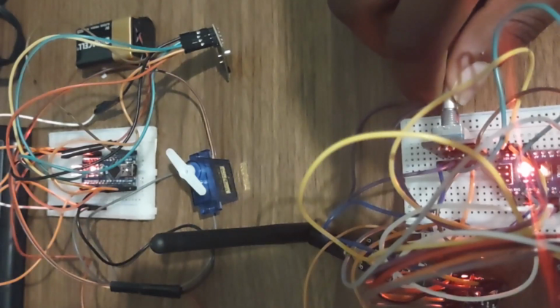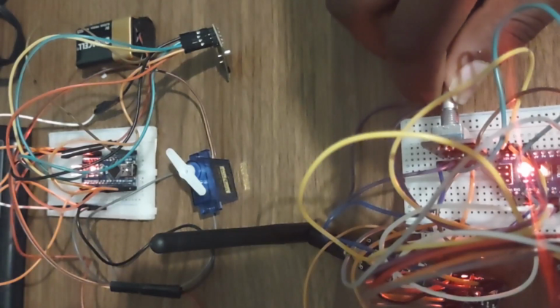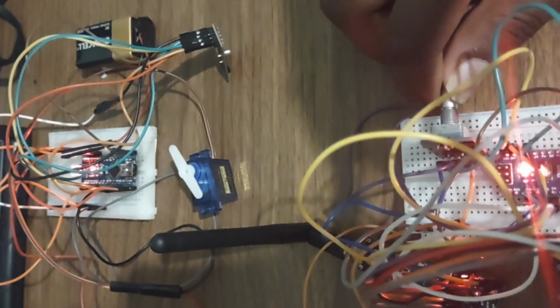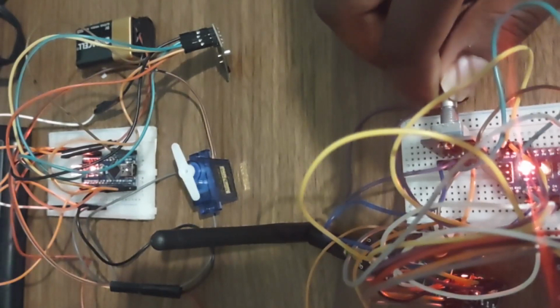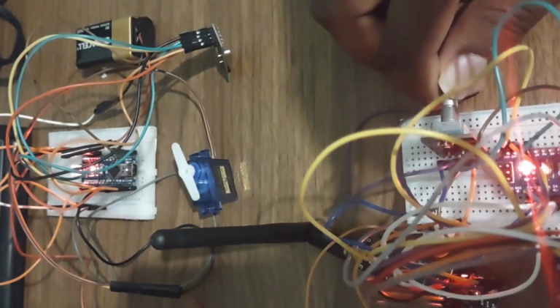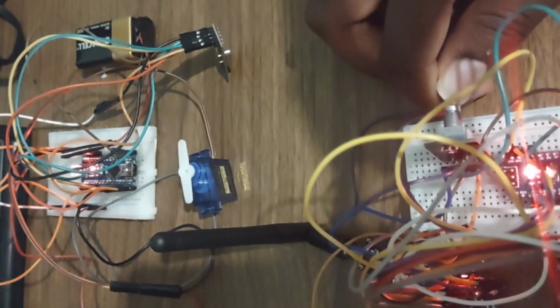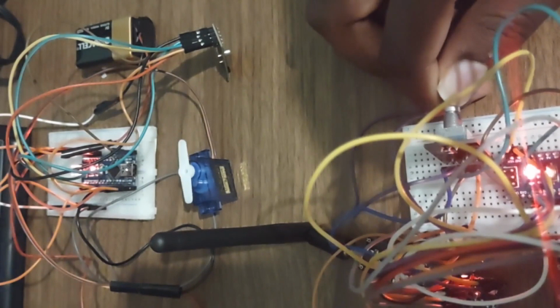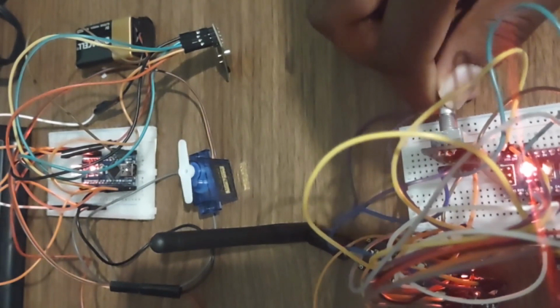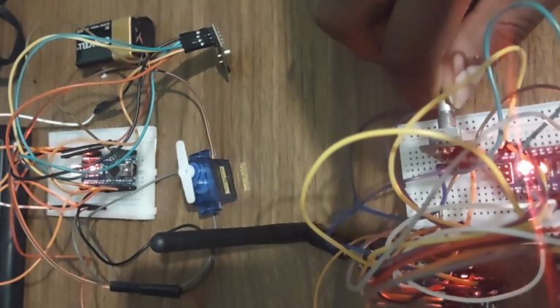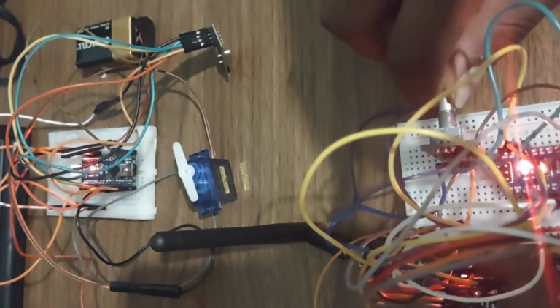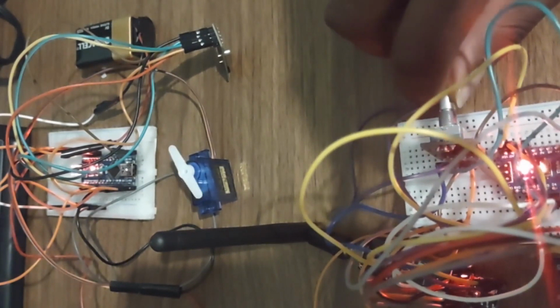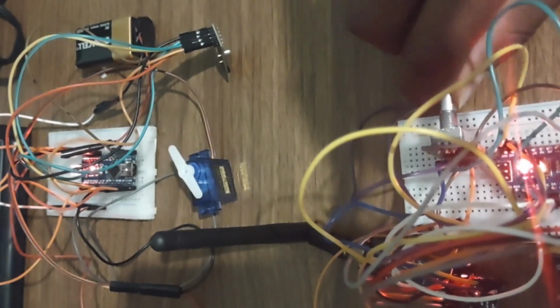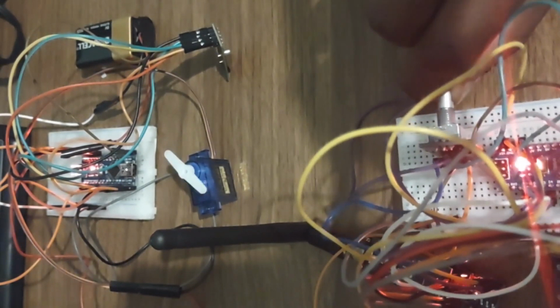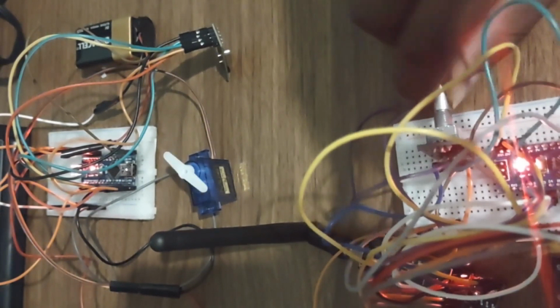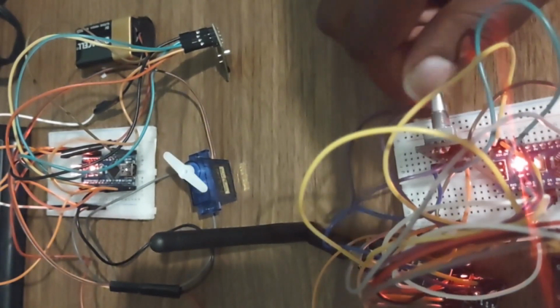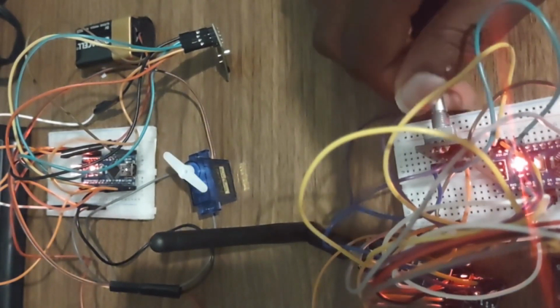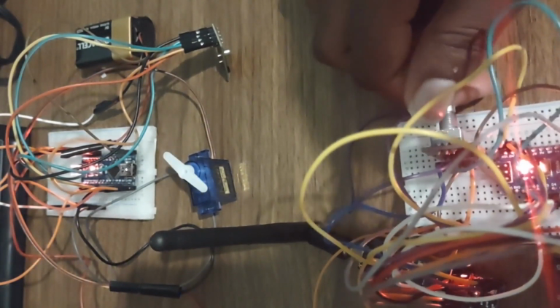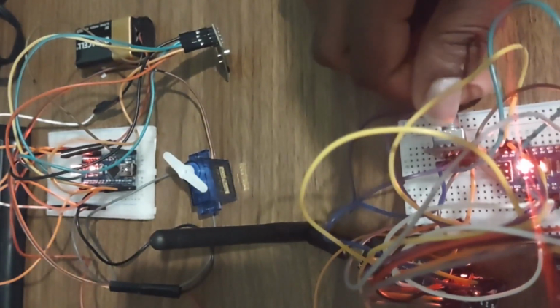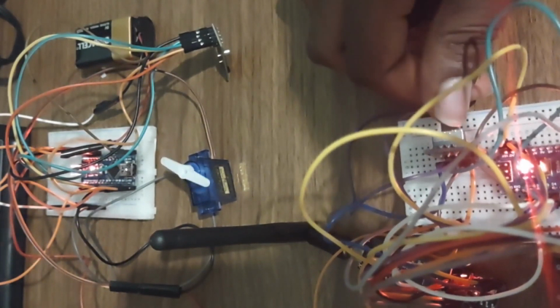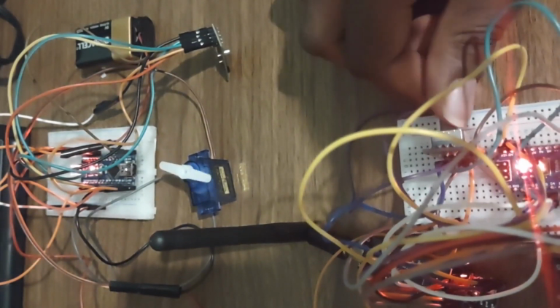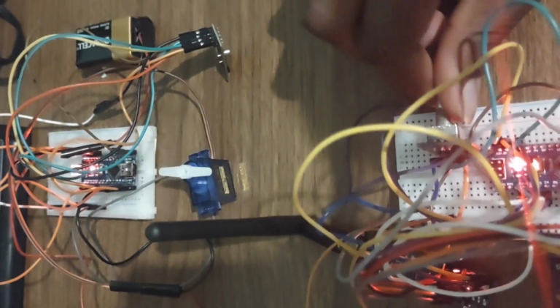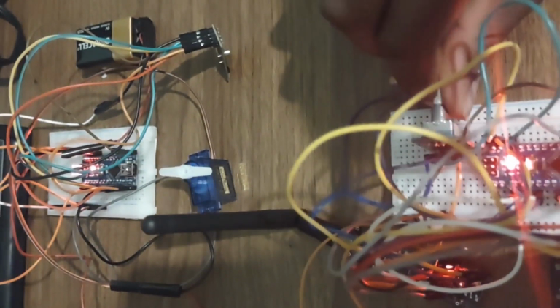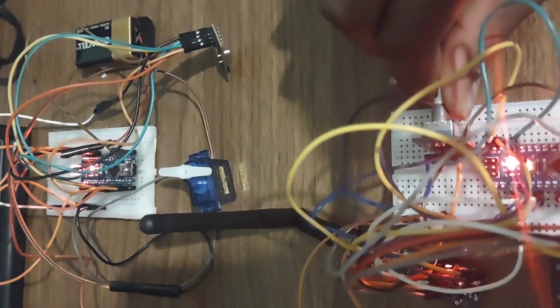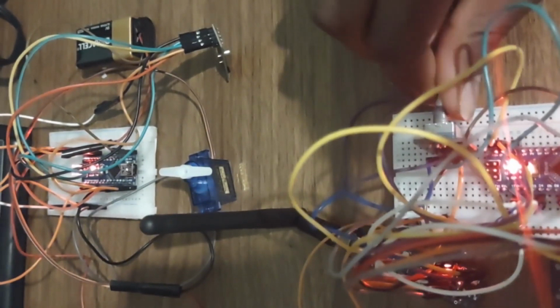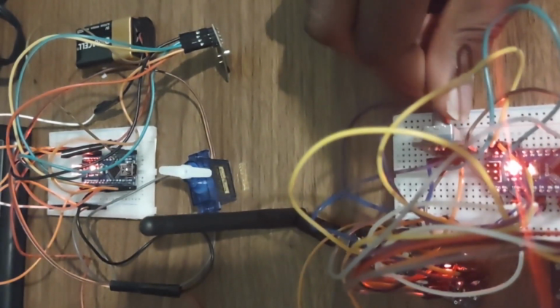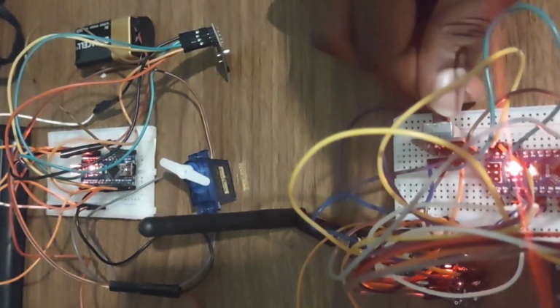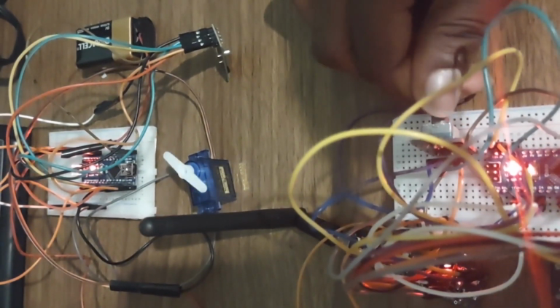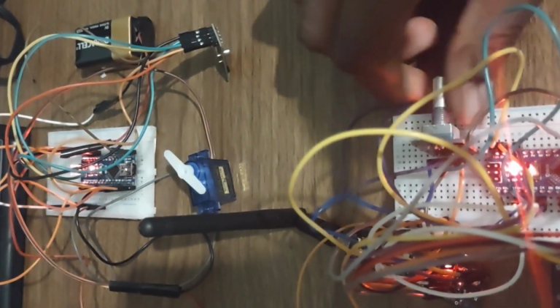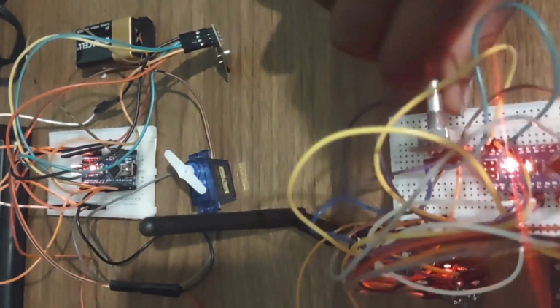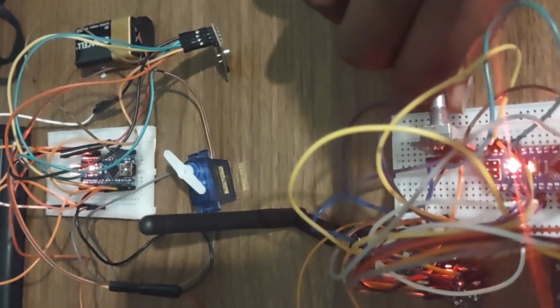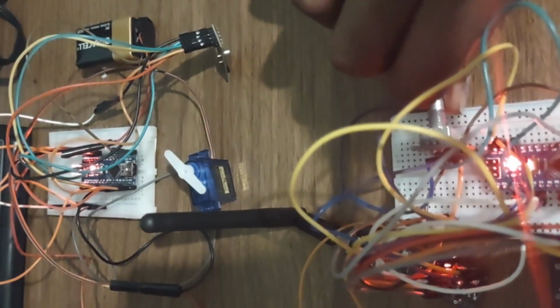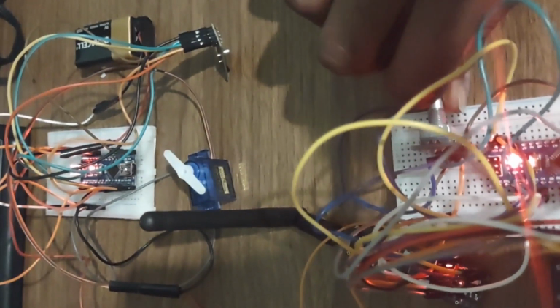The following is a demonstration of the wireless control of the servomotor with the rotary encoder.